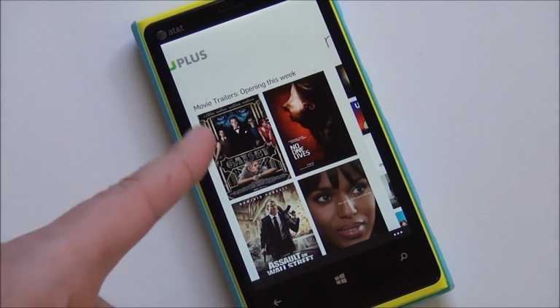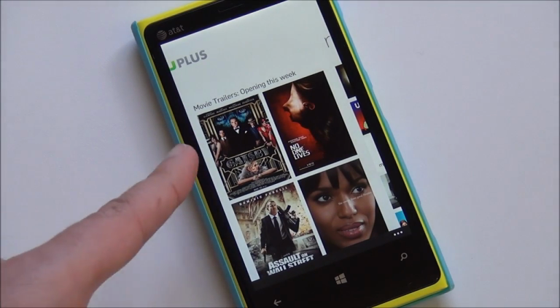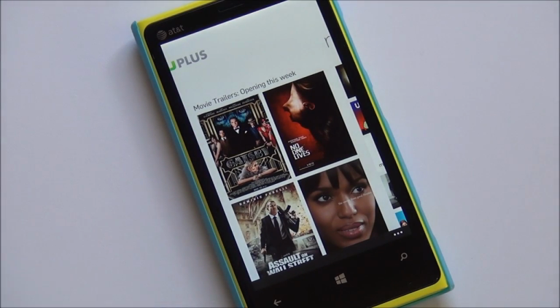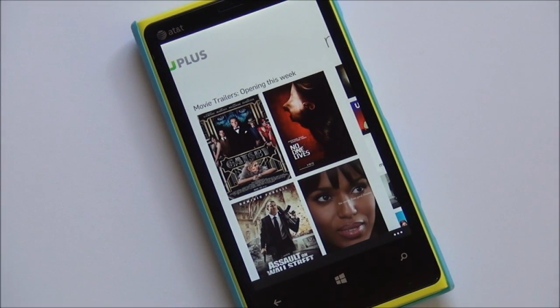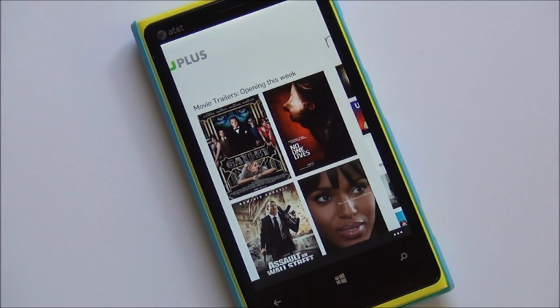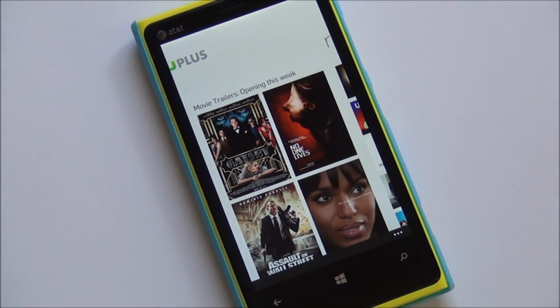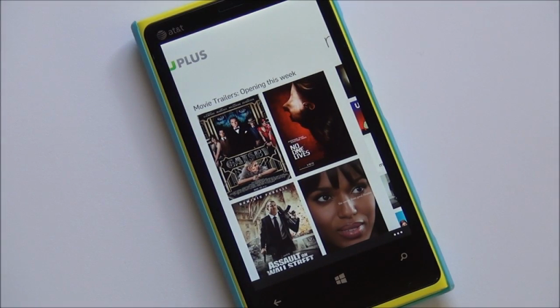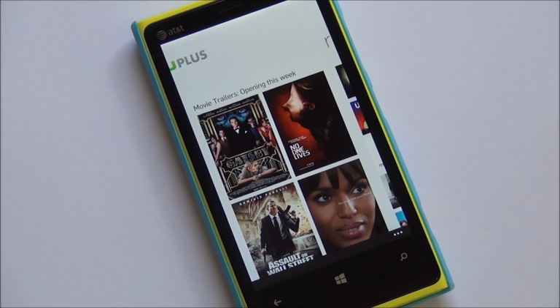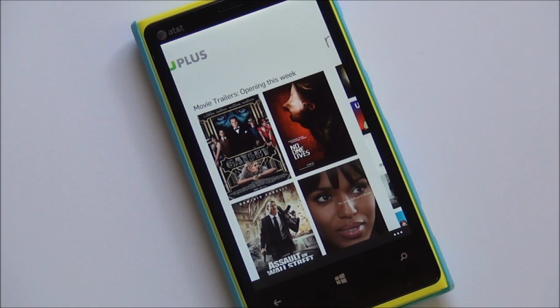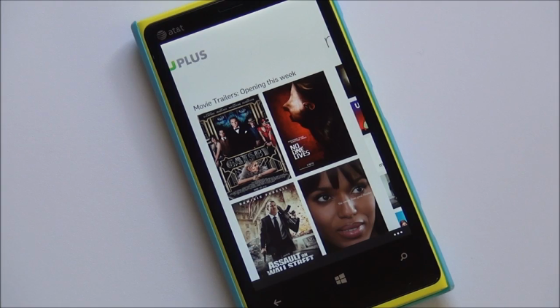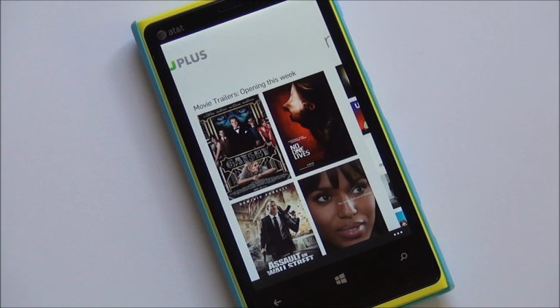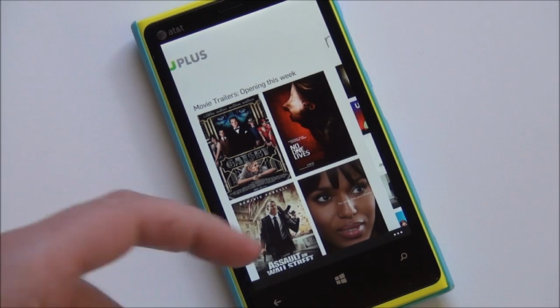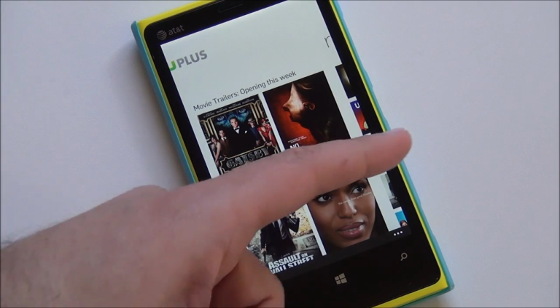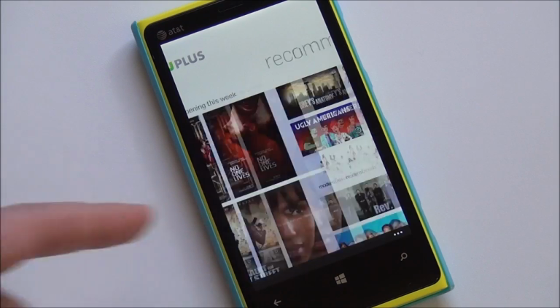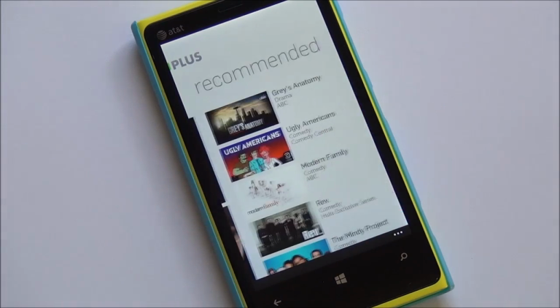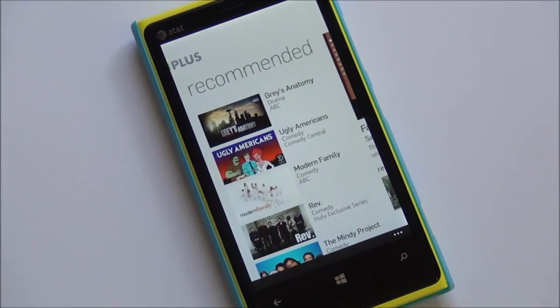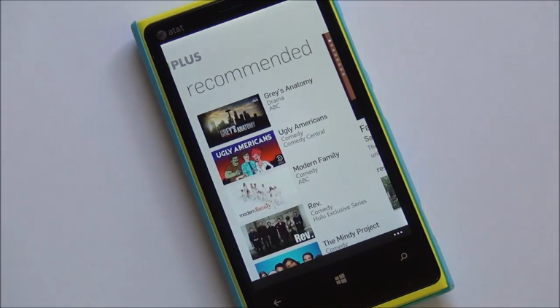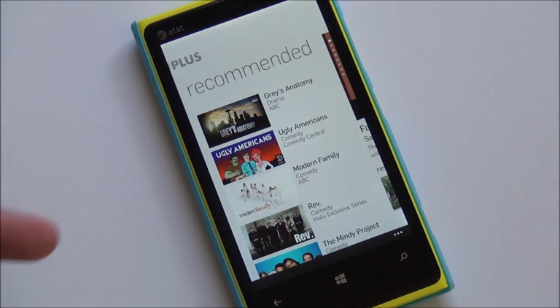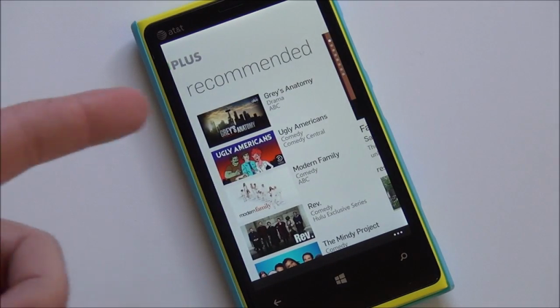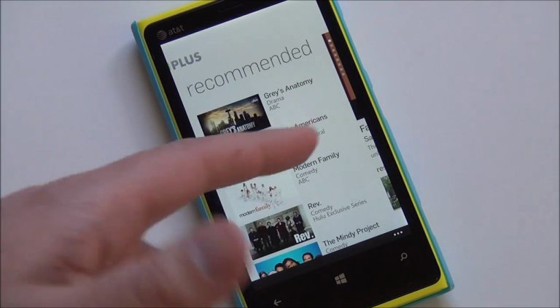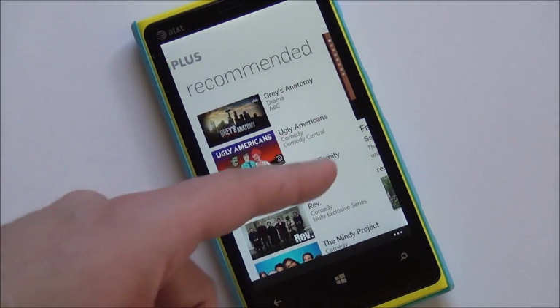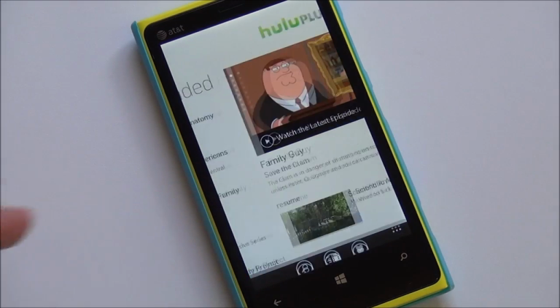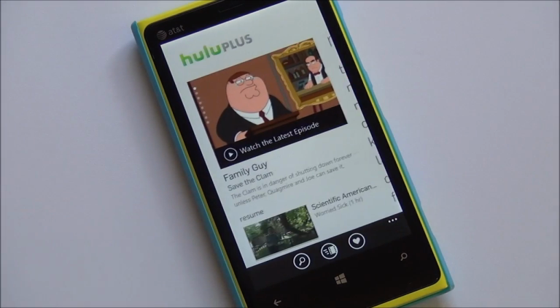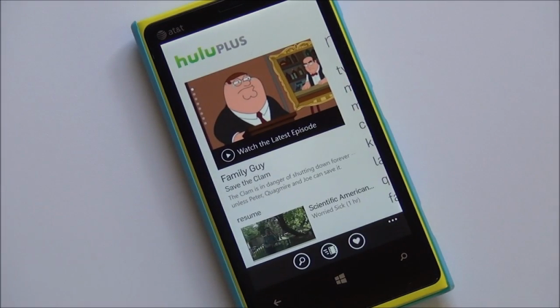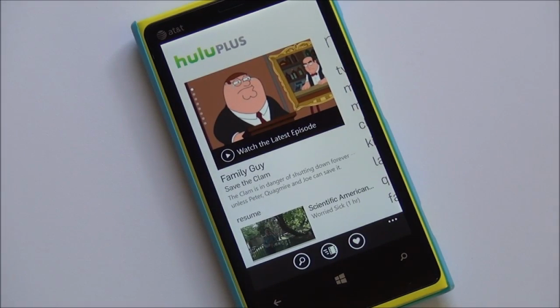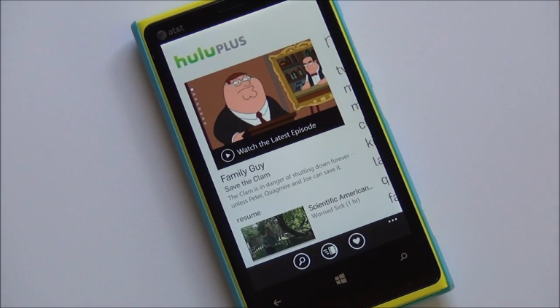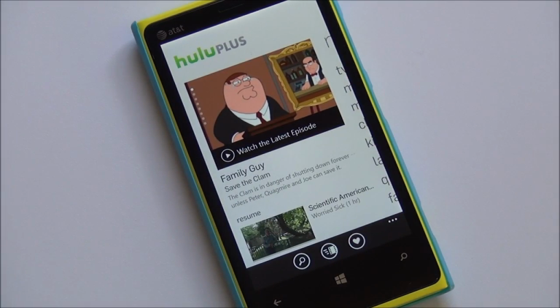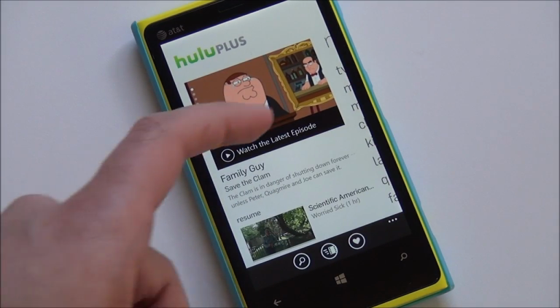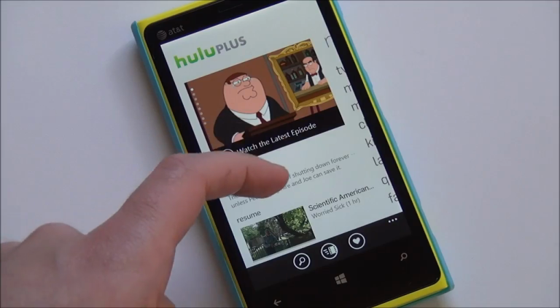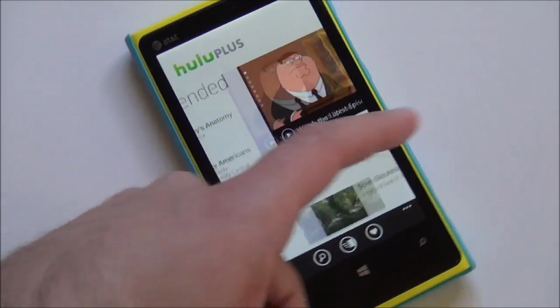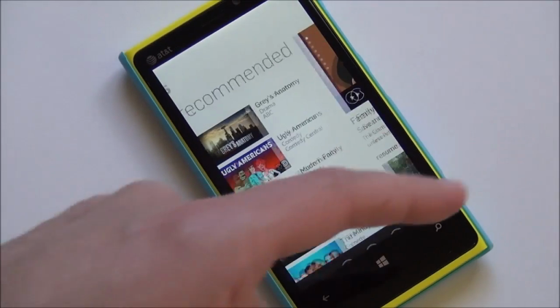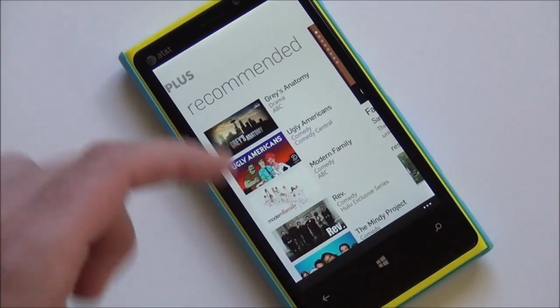Movie trailers — great little section here. And then, of course, recommended, which is always nice to have.